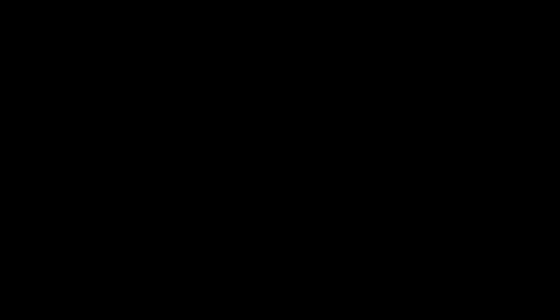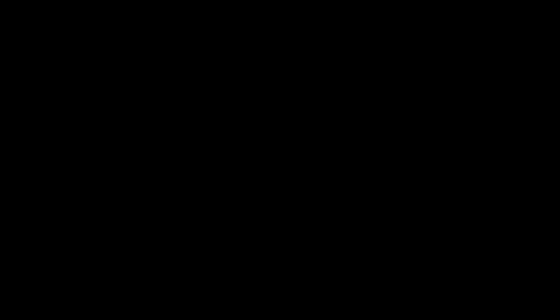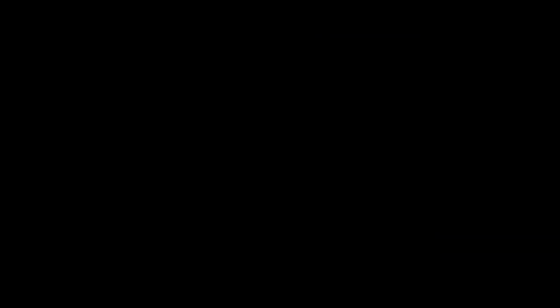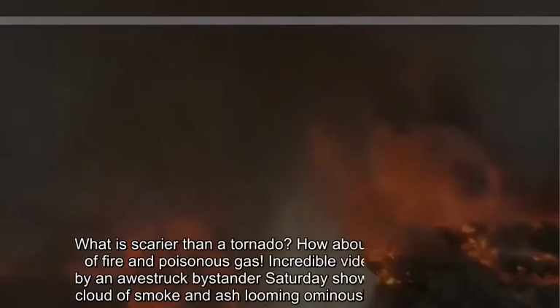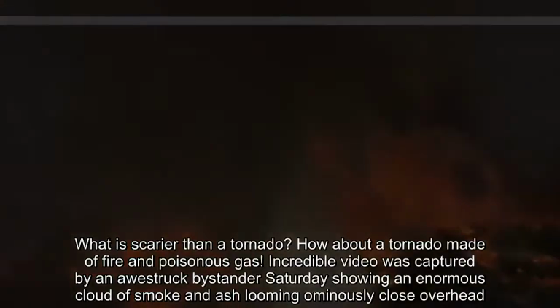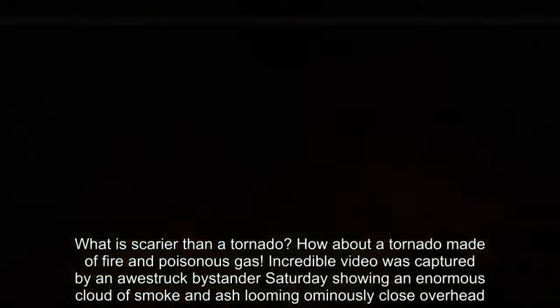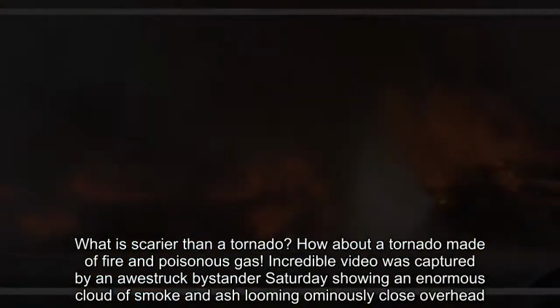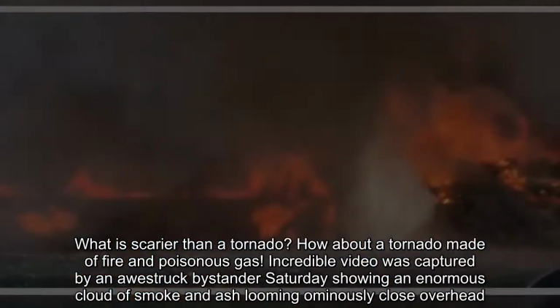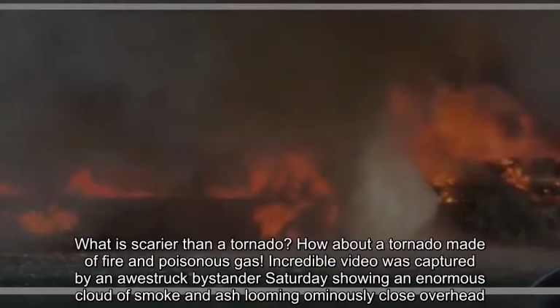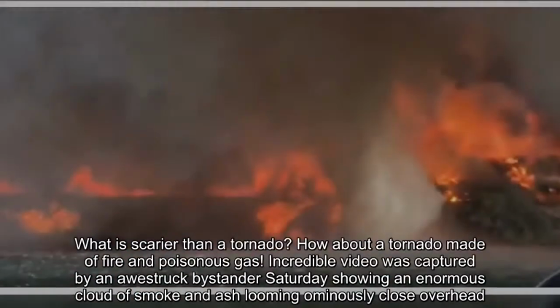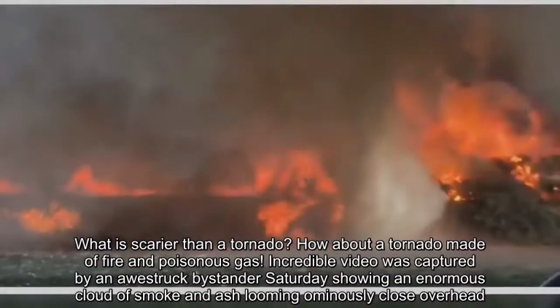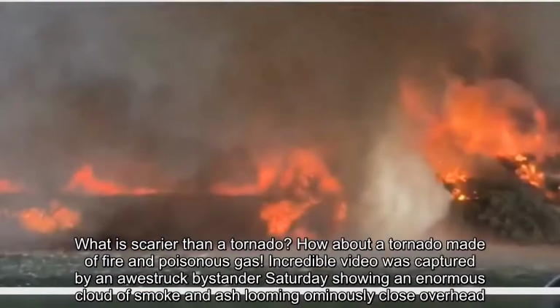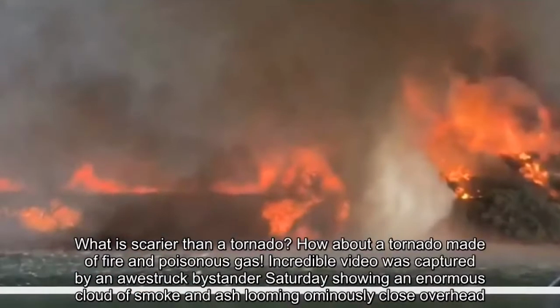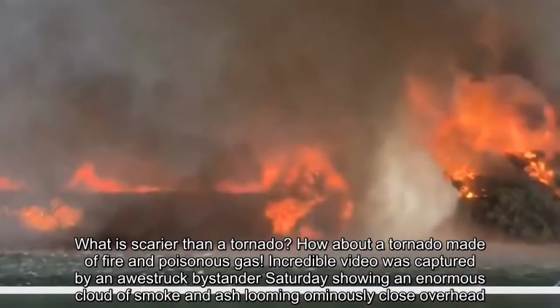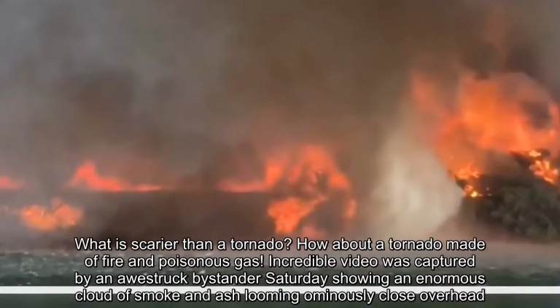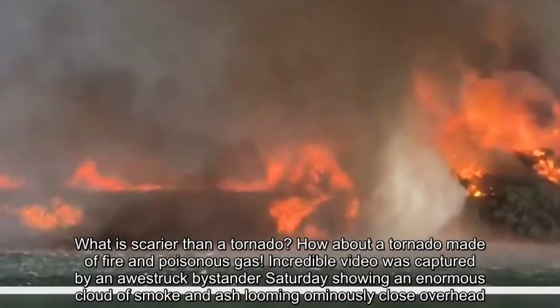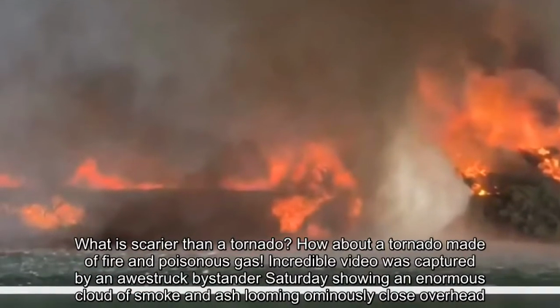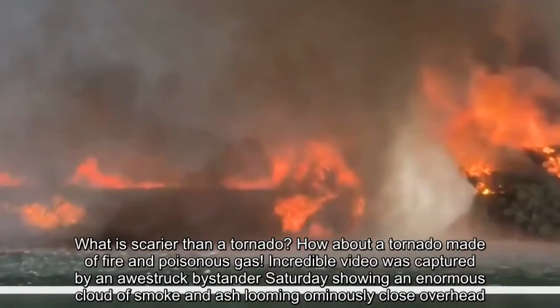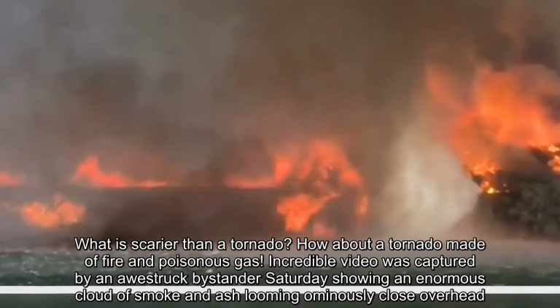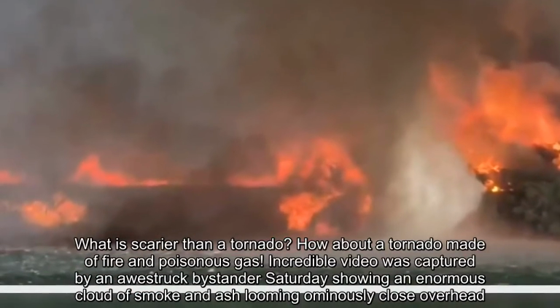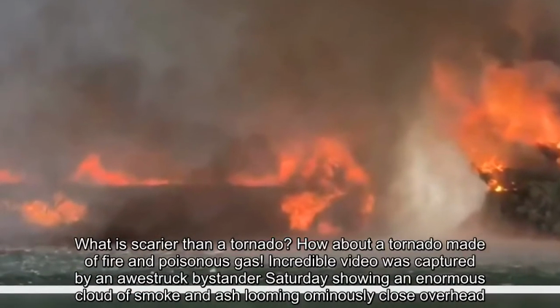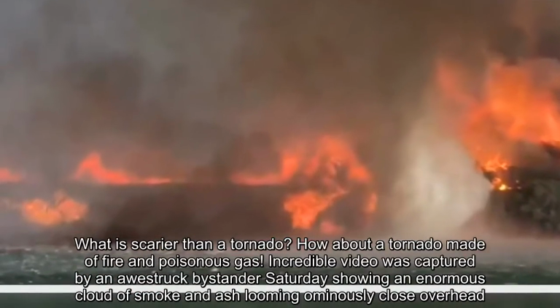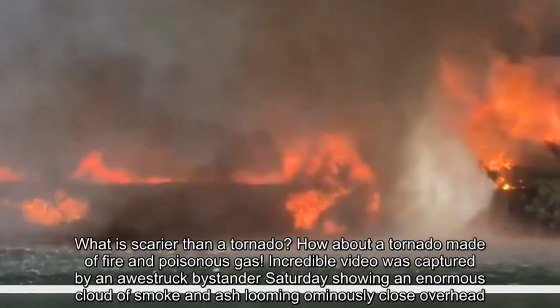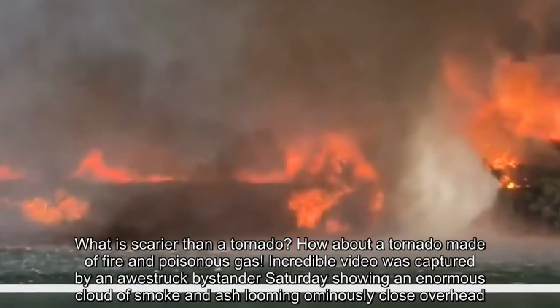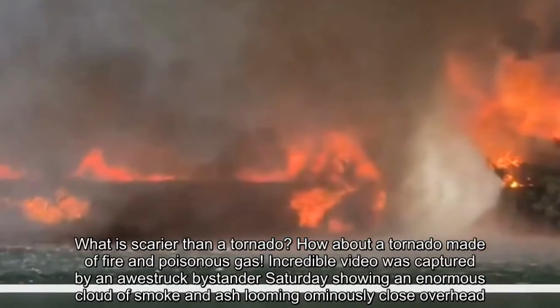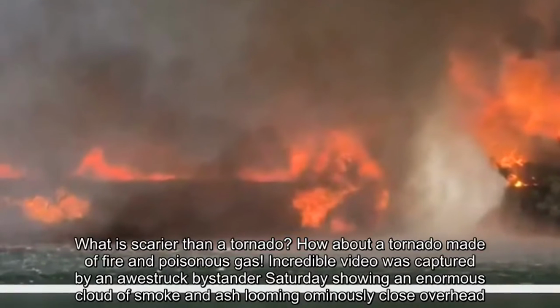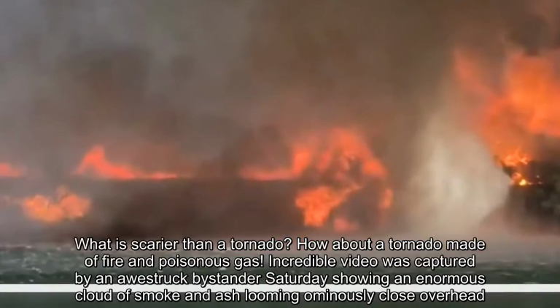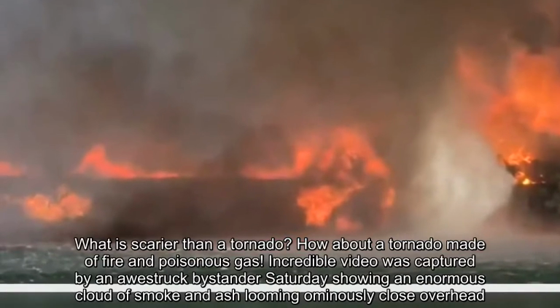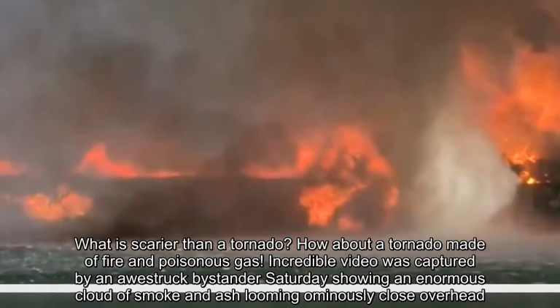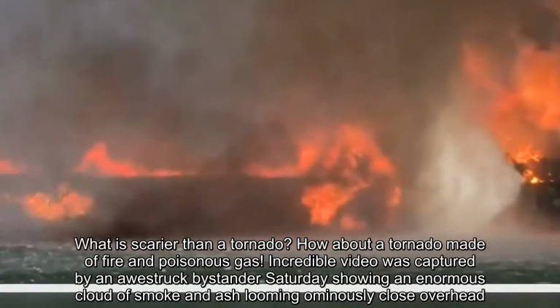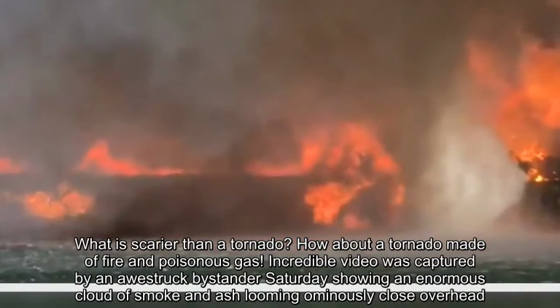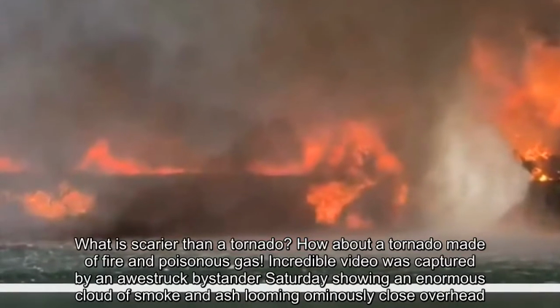What is scarier than a tornado? How about a tornado made of fire and poisonous gas?